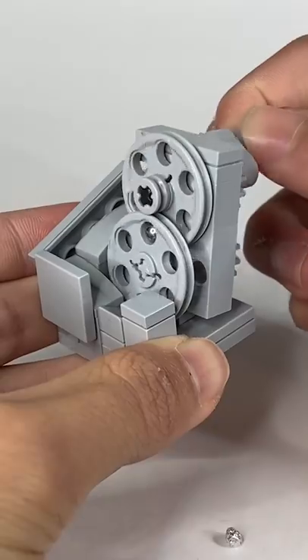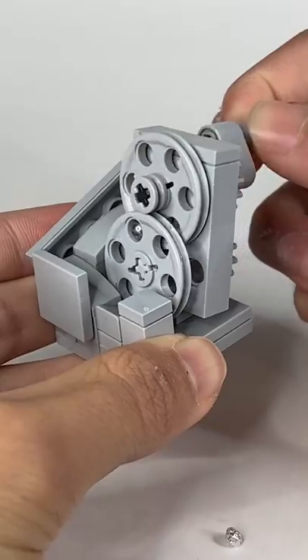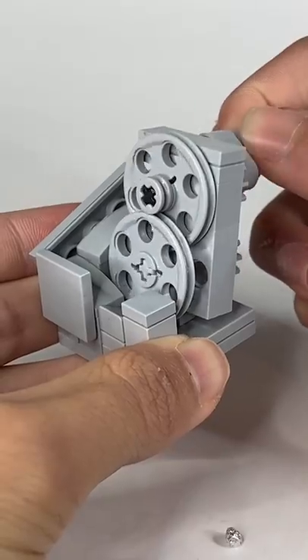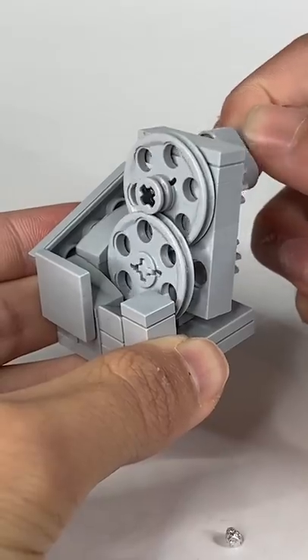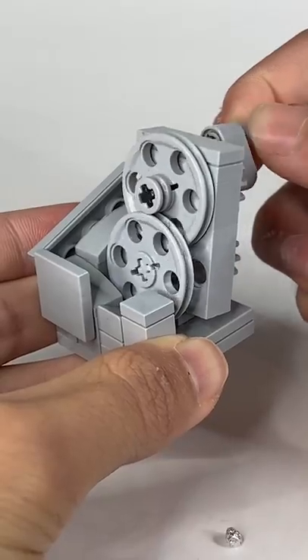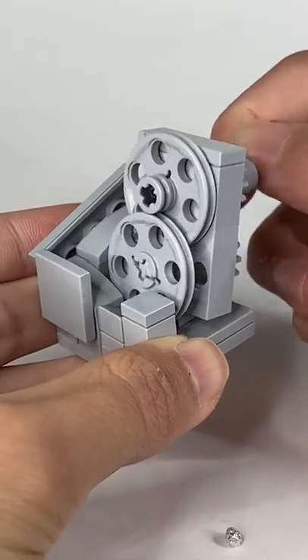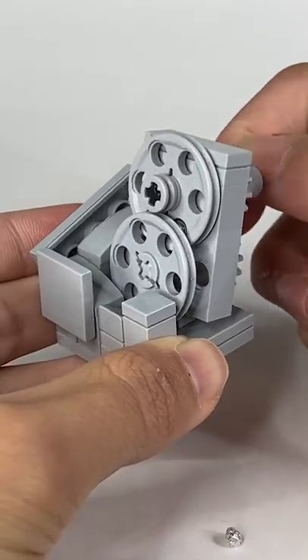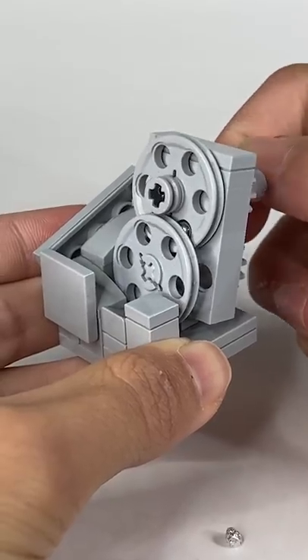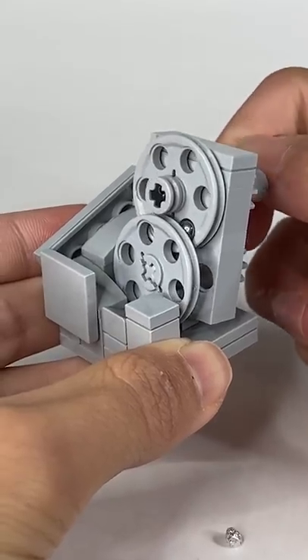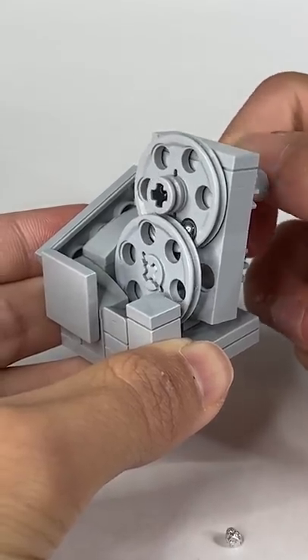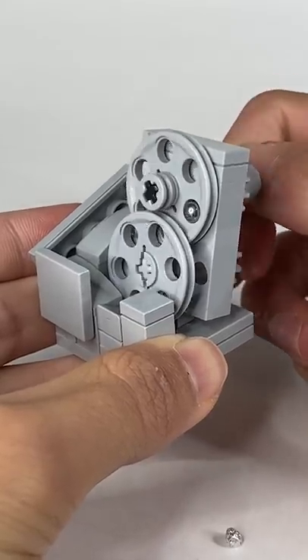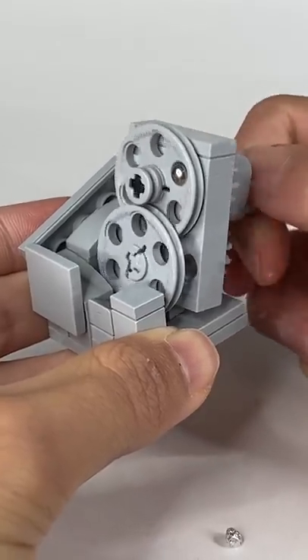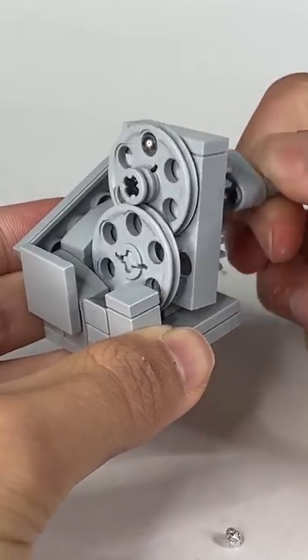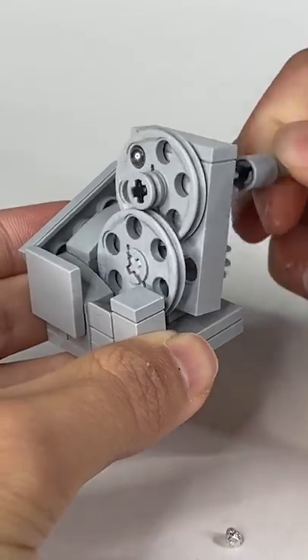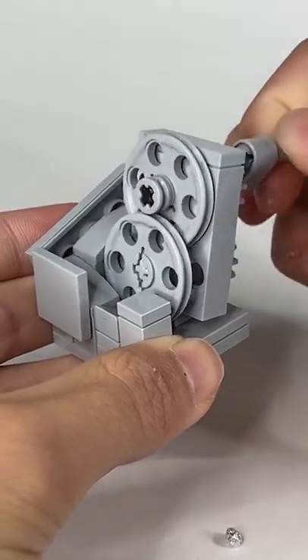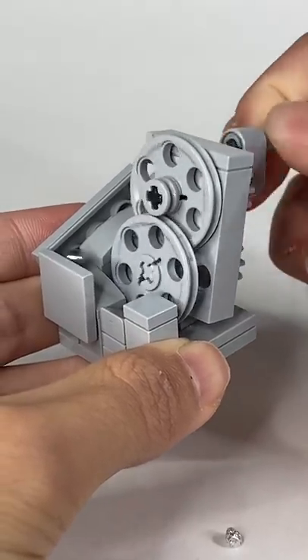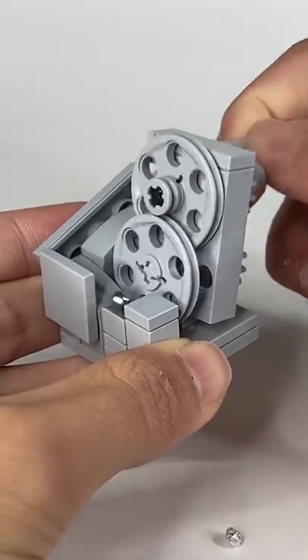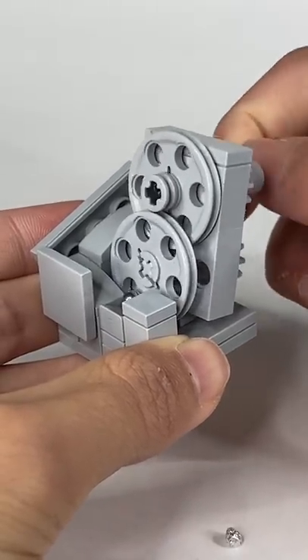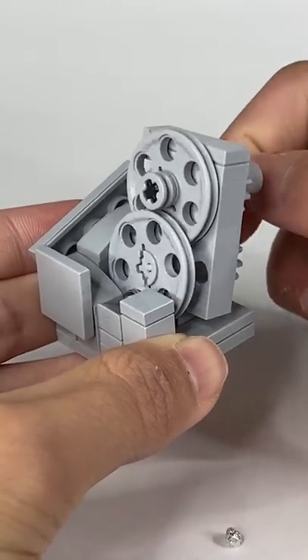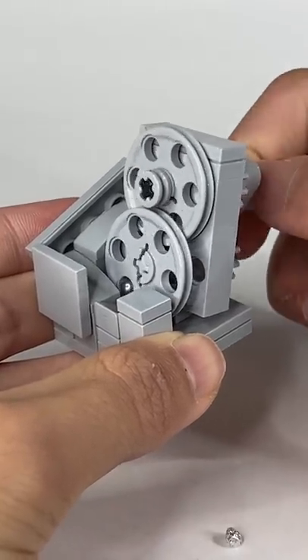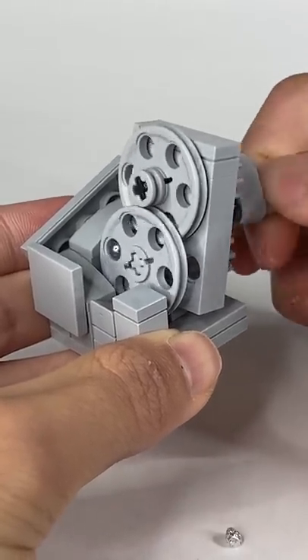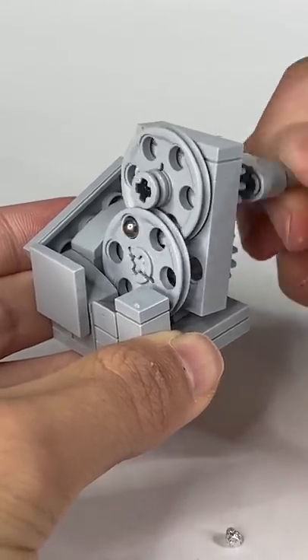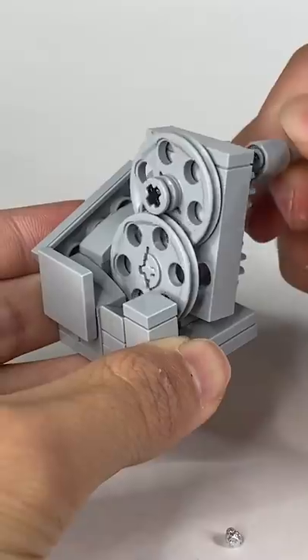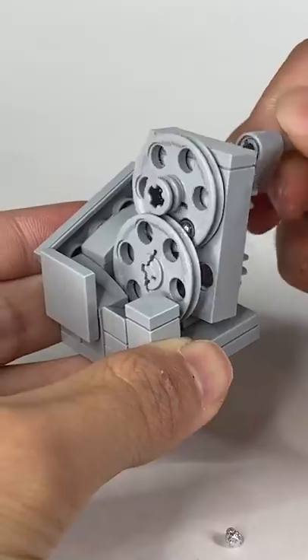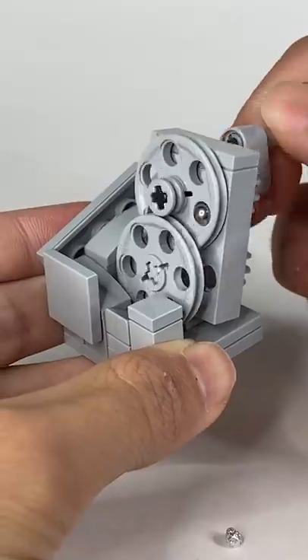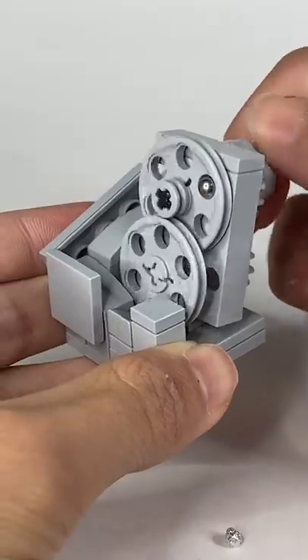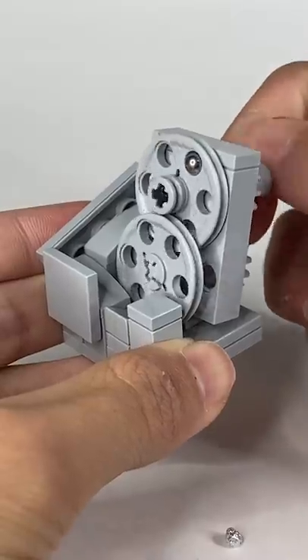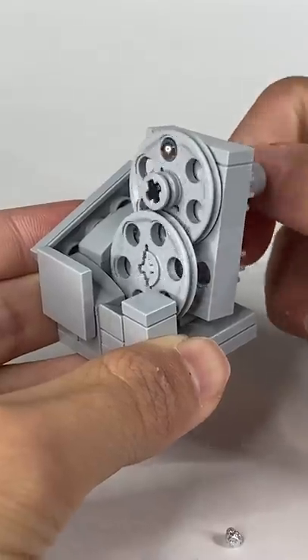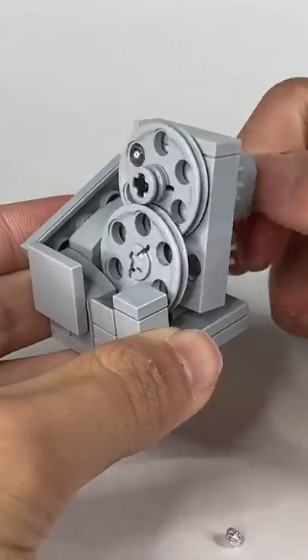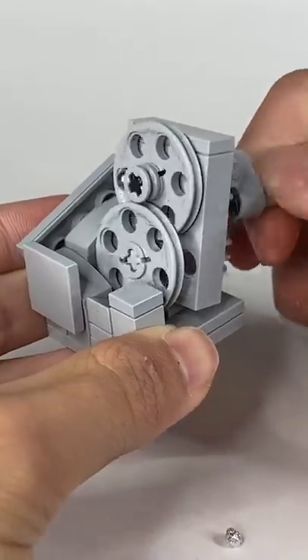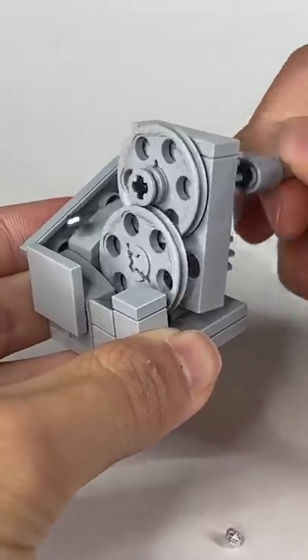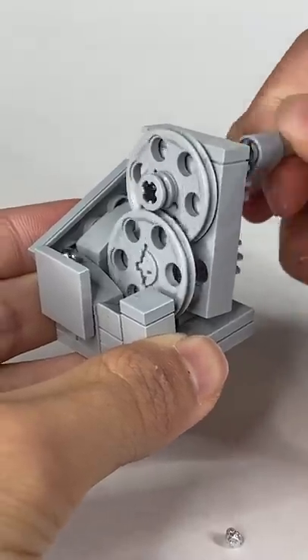Next I tried the ball bearing, which made a way more satisfying noise, but didn't work as well because it was too big.